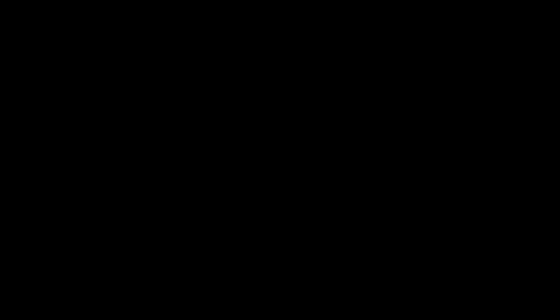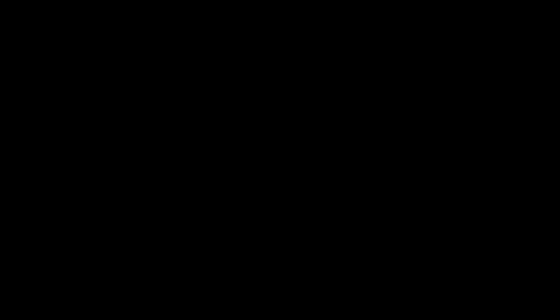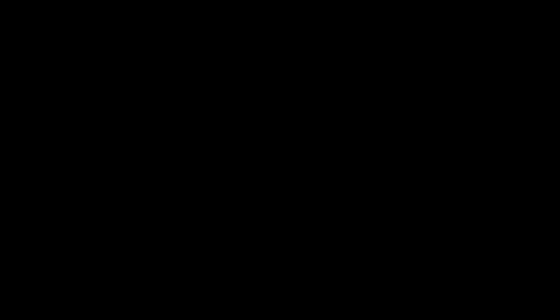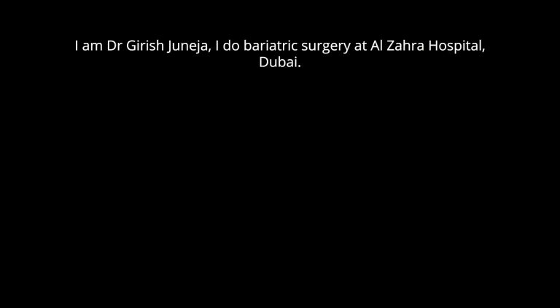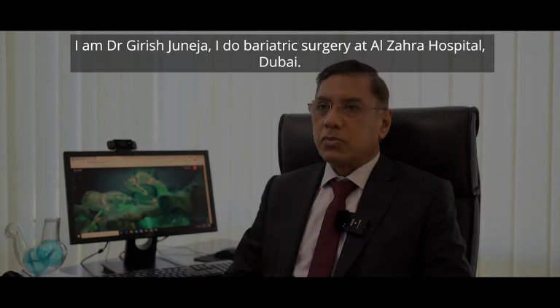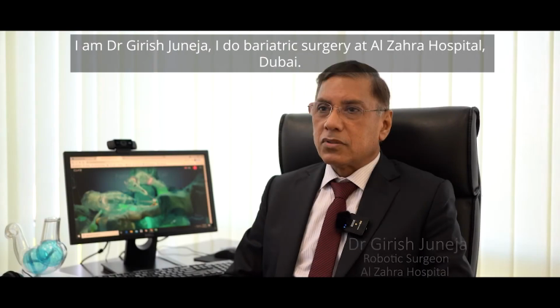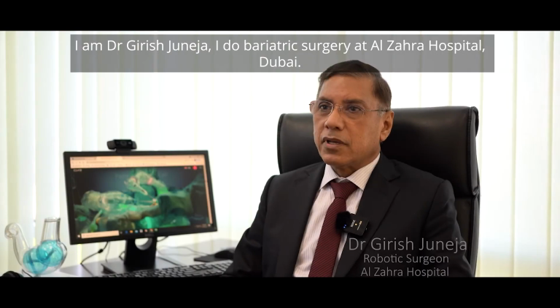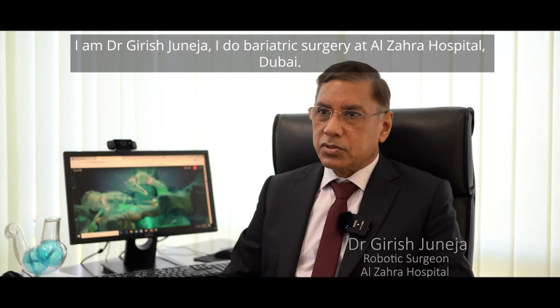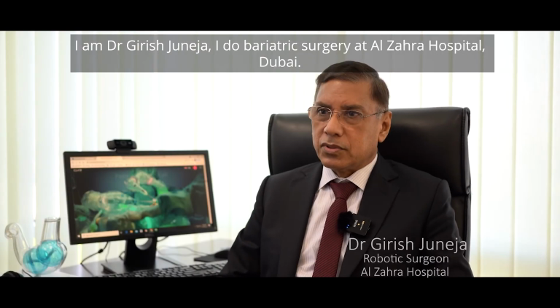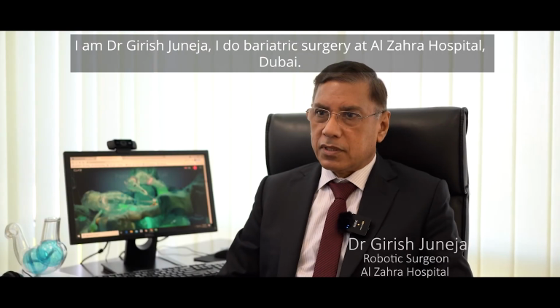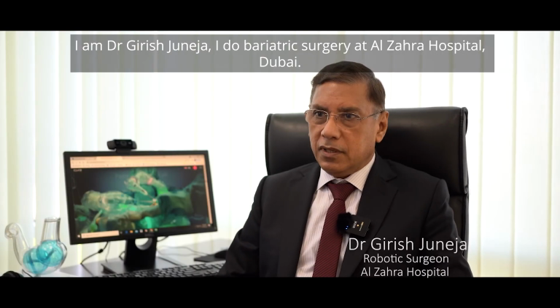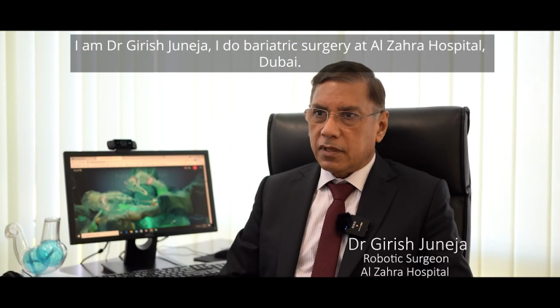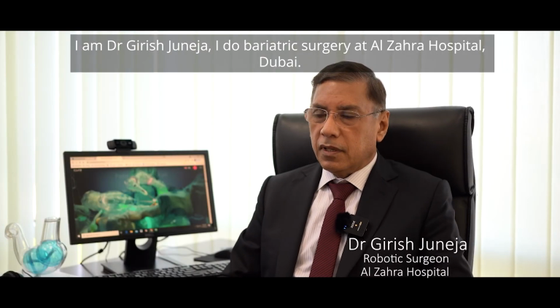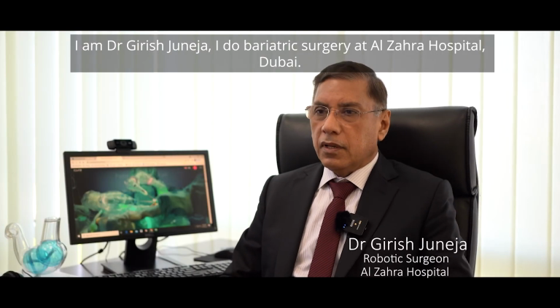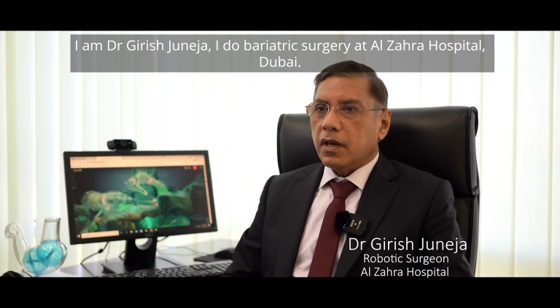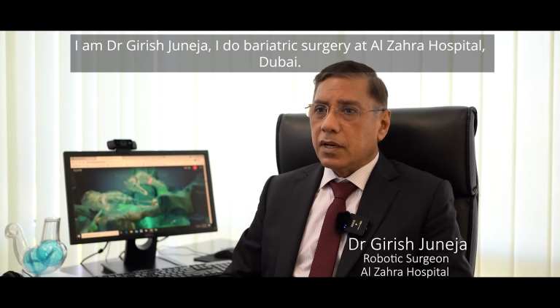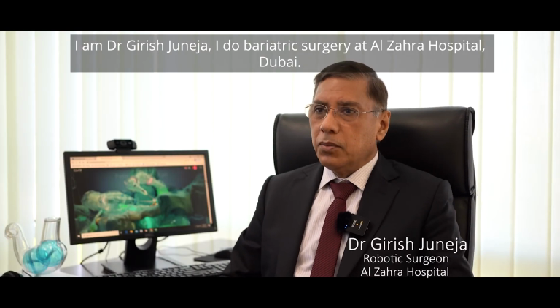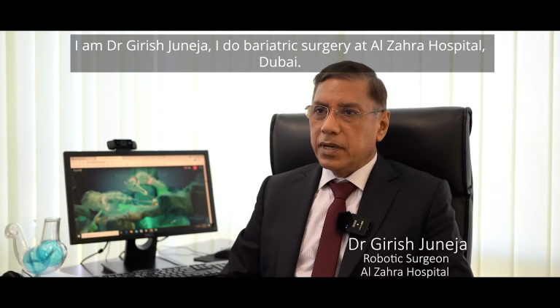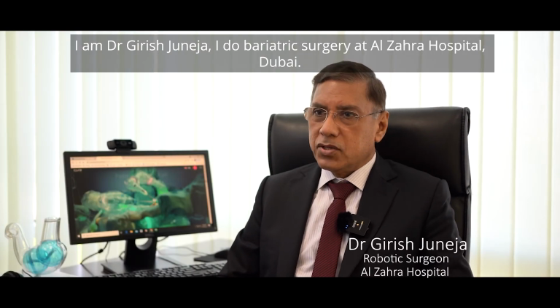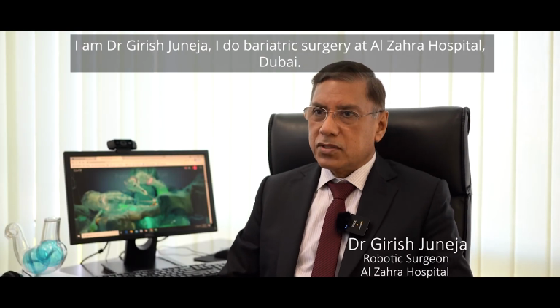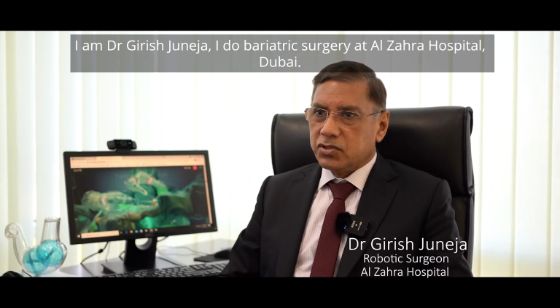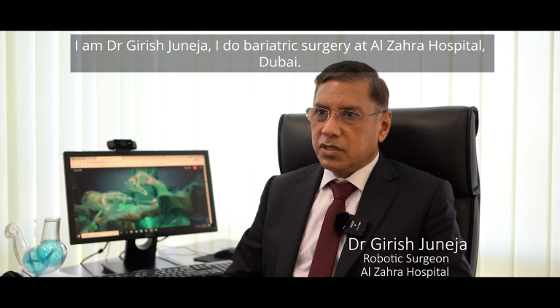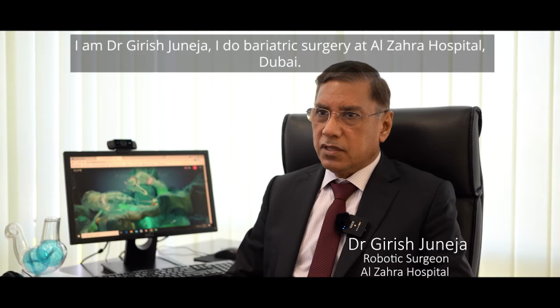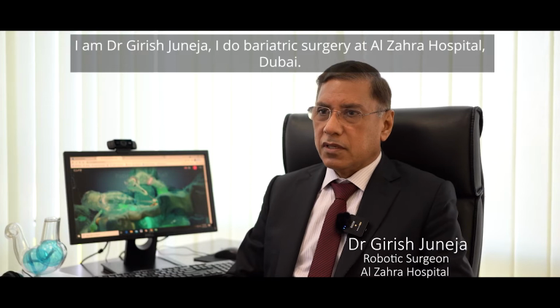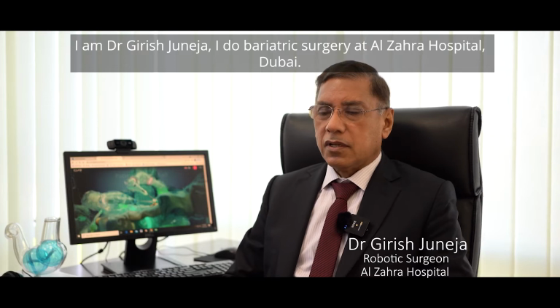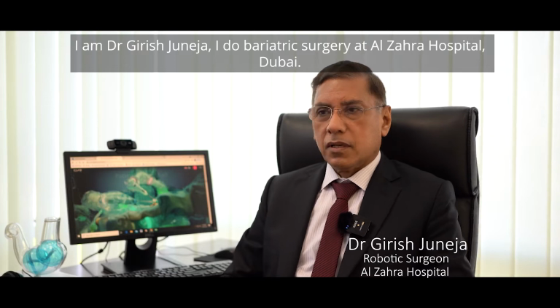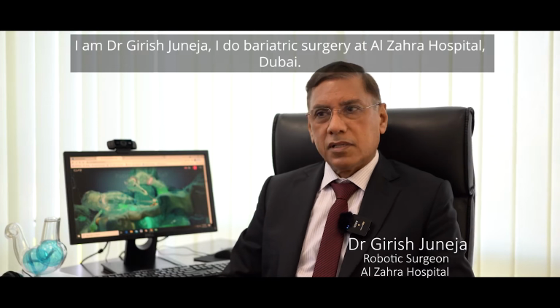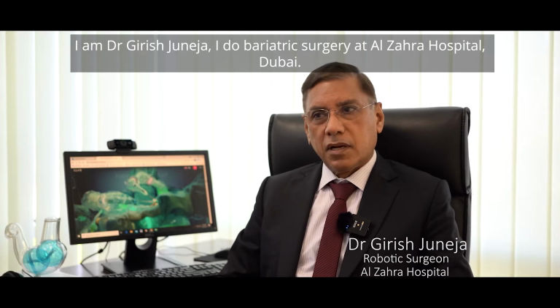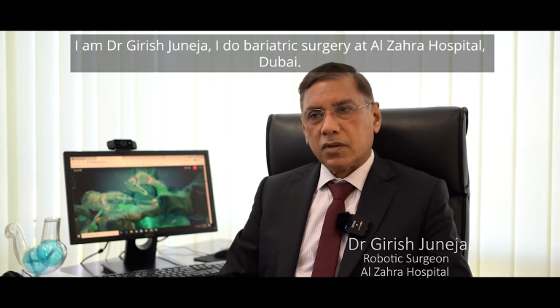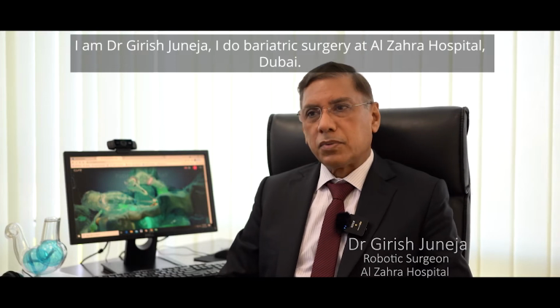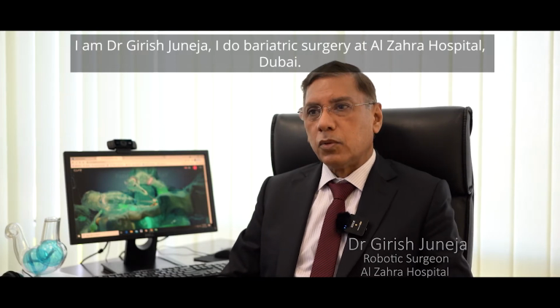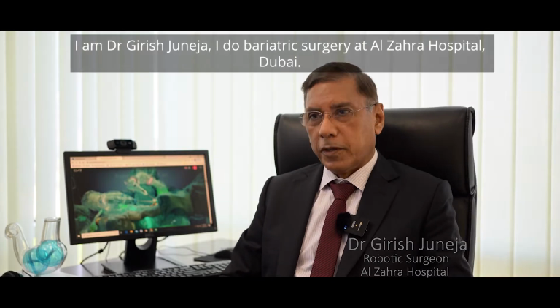Hi, I am Dr. Girish Jonella, Head of Bariatric Surgery, Al-Jahra Hospital, Dubai.